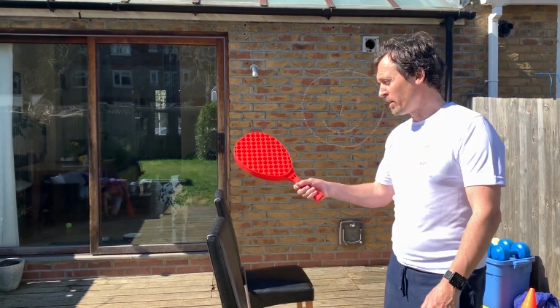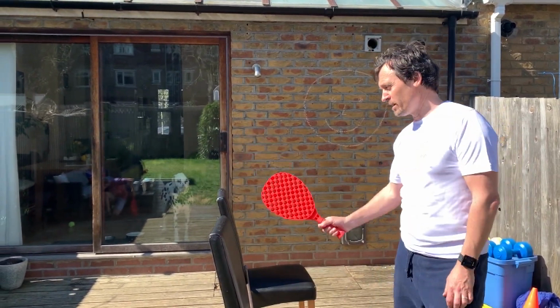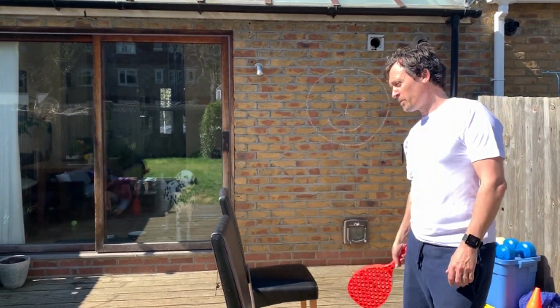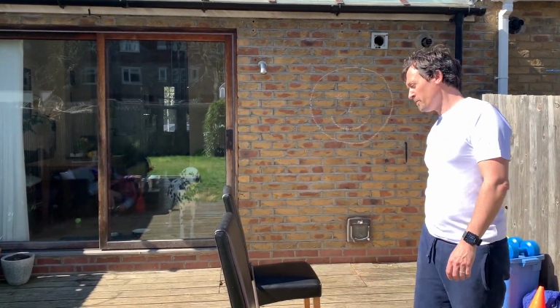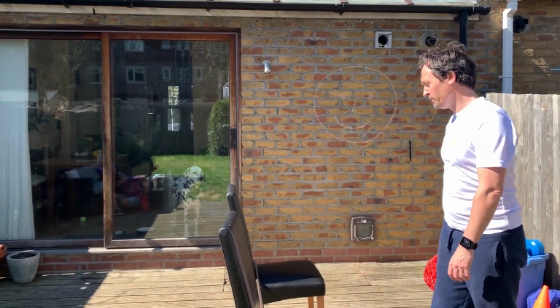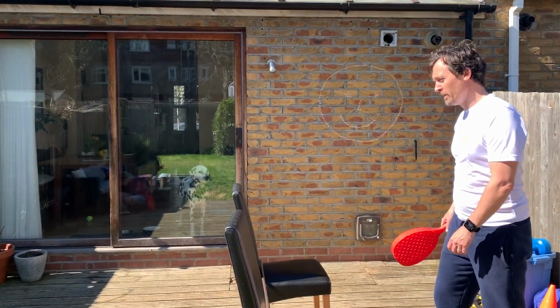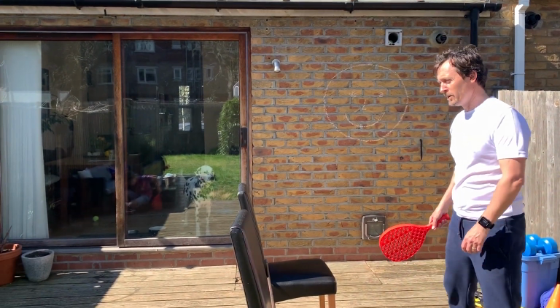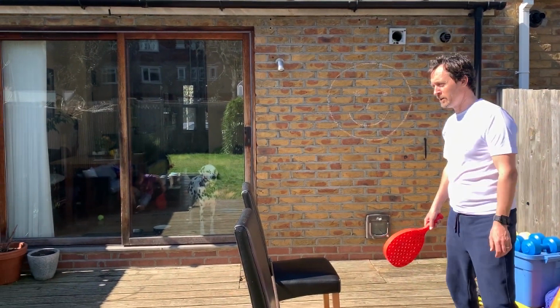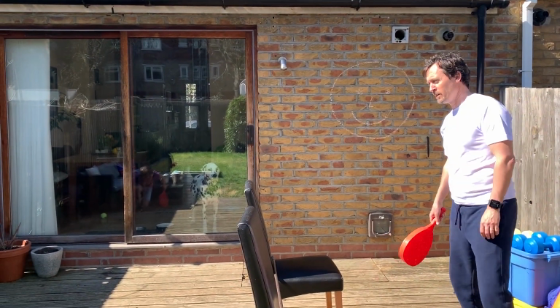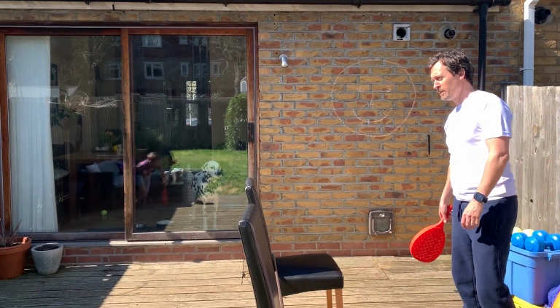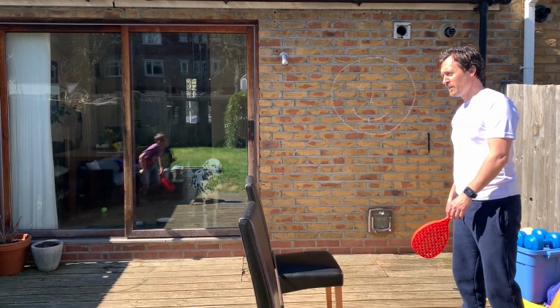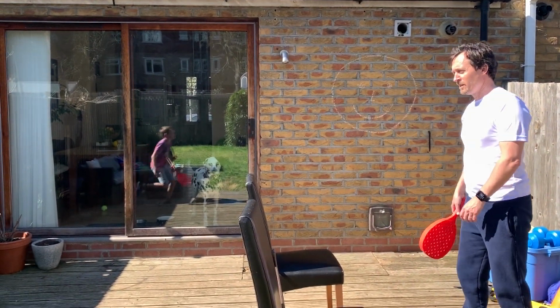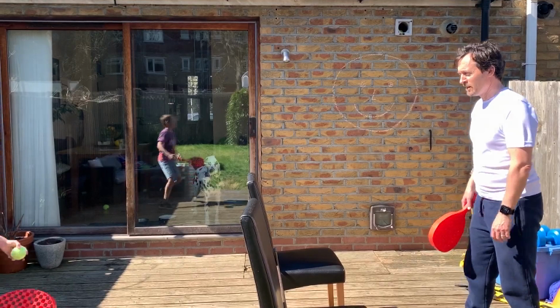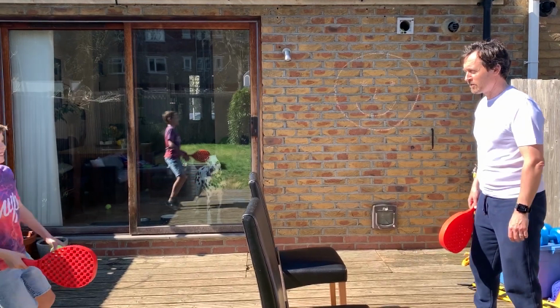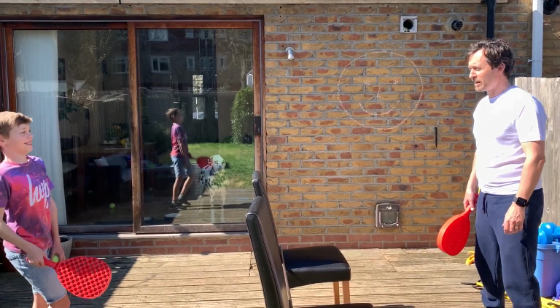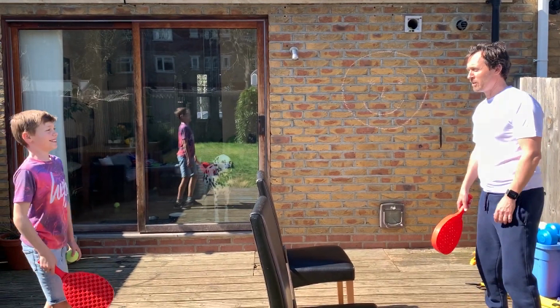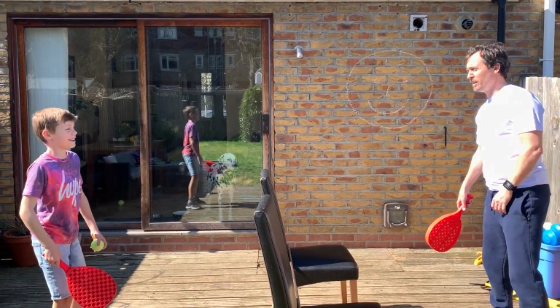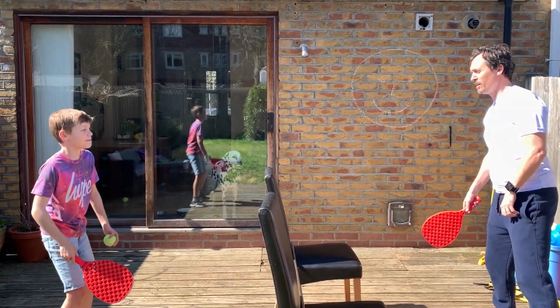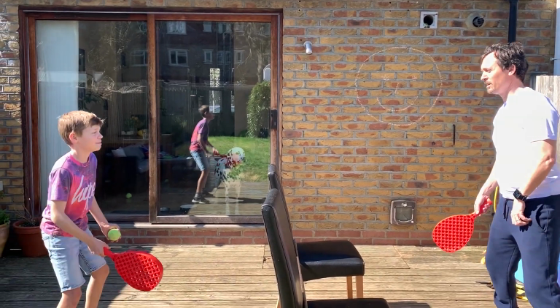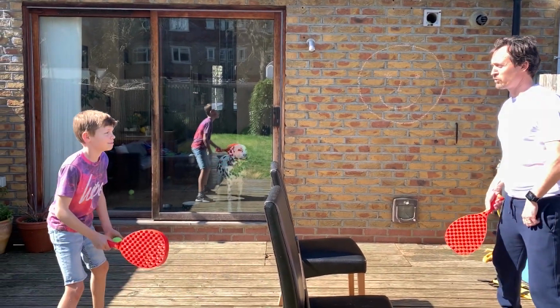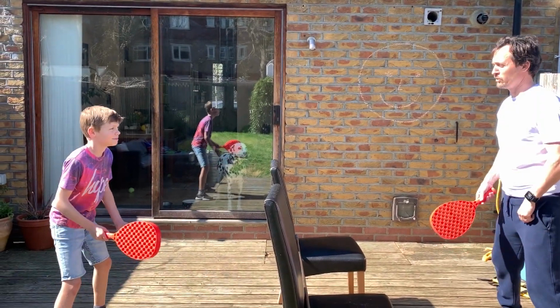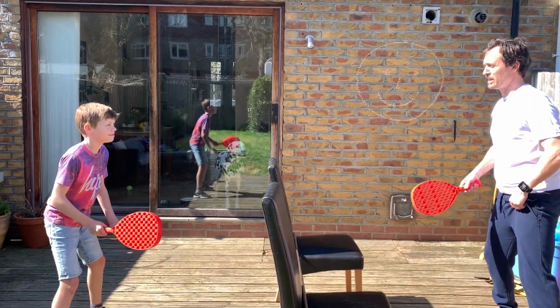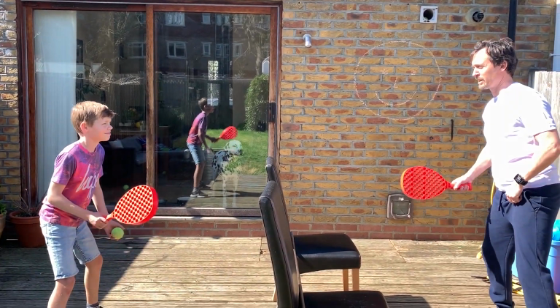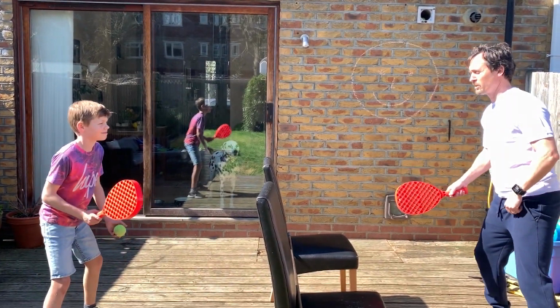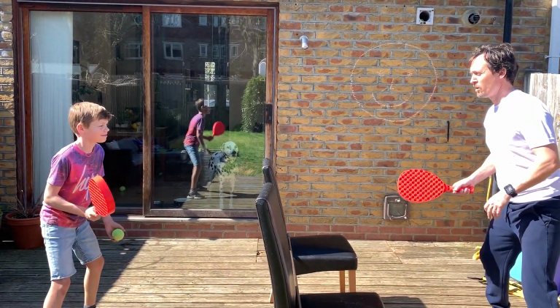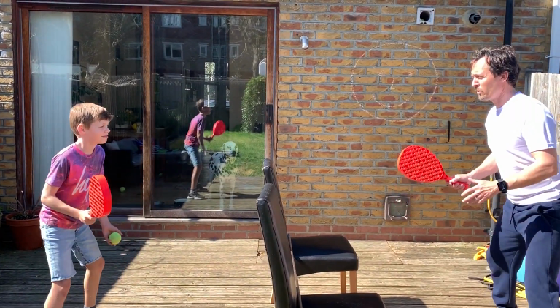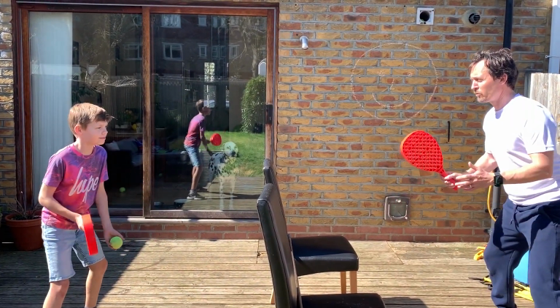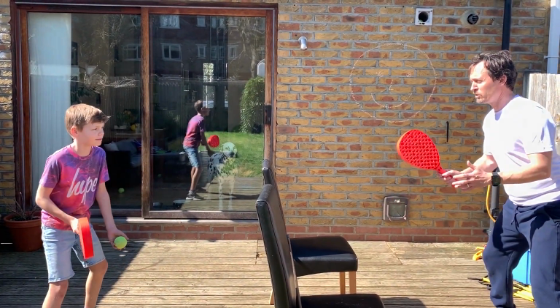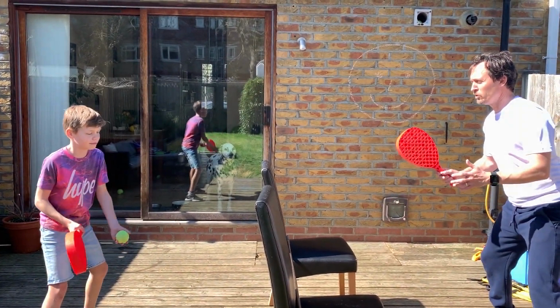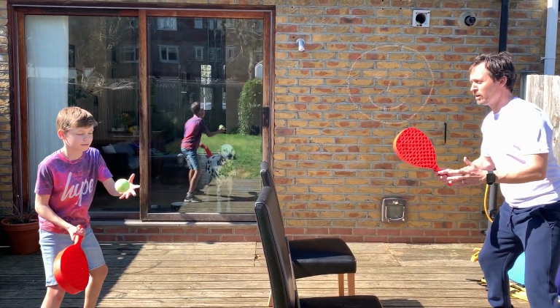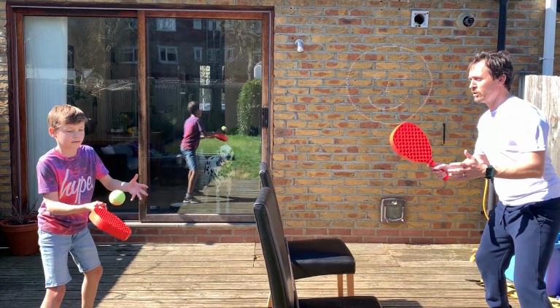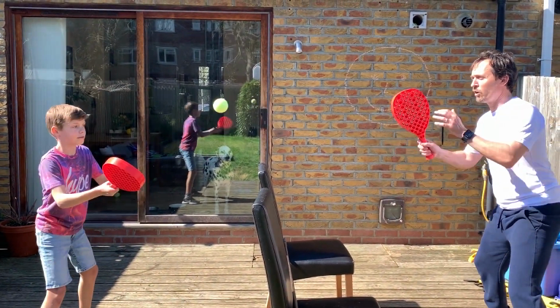Ready? Up we come. Ready to go? Let's try and do ten seconds. Three, two, one, go.